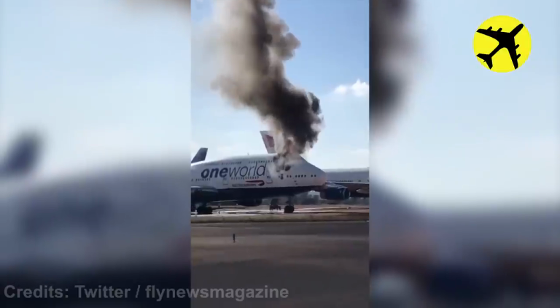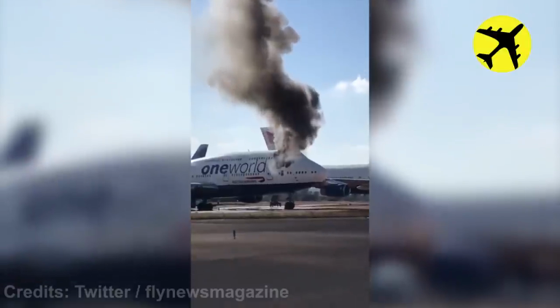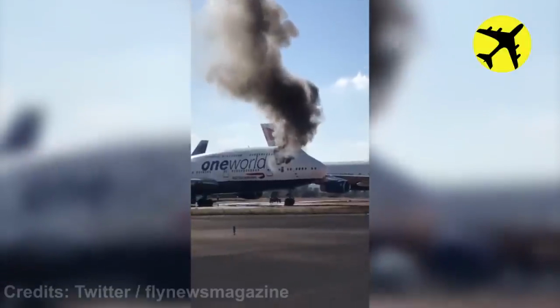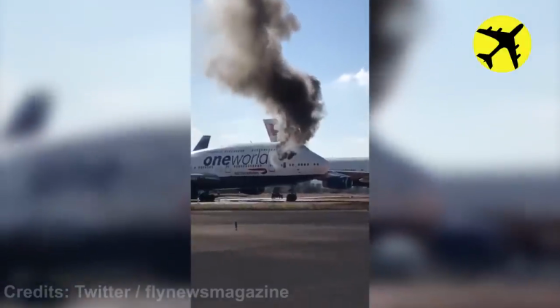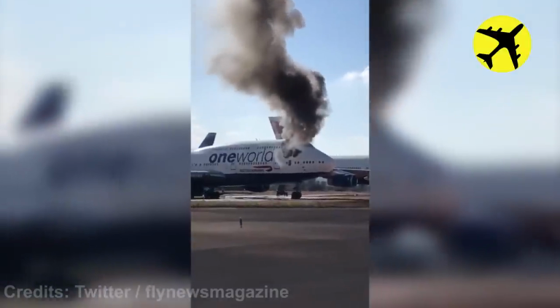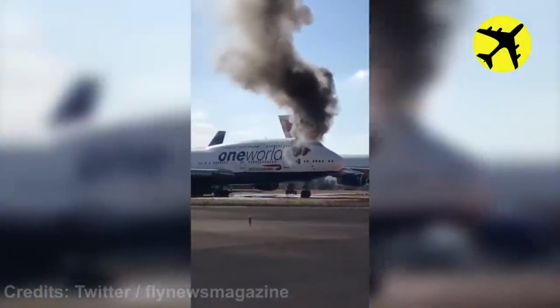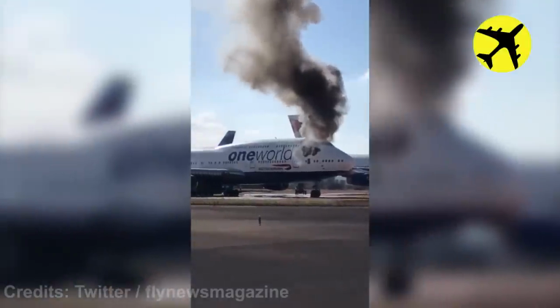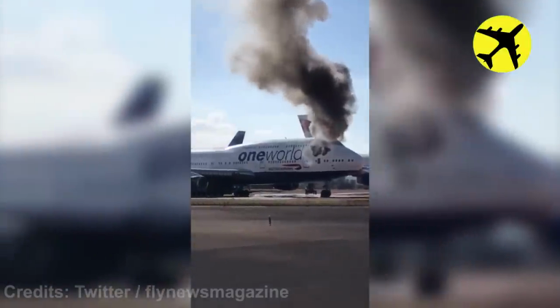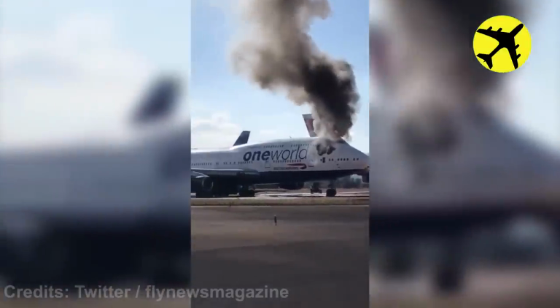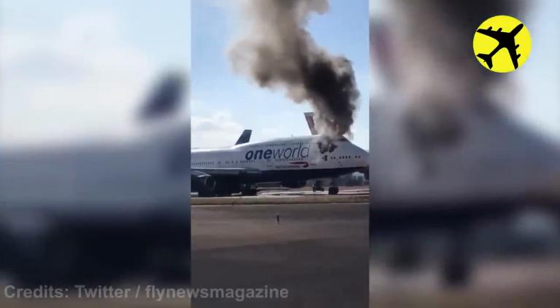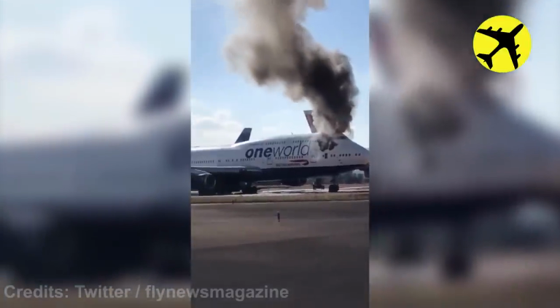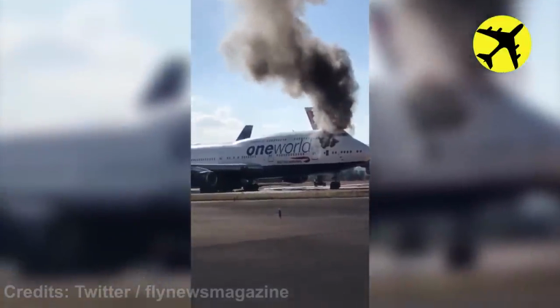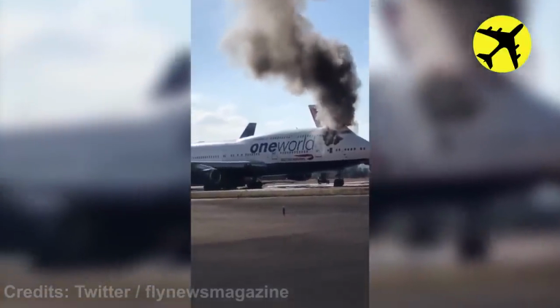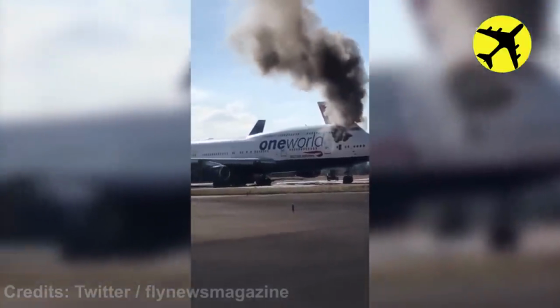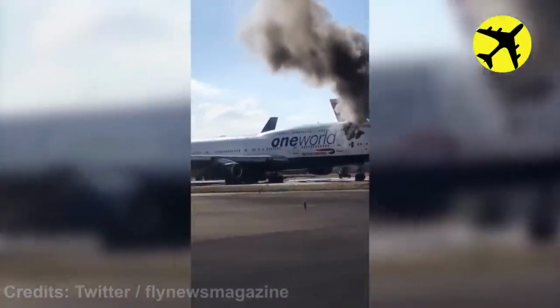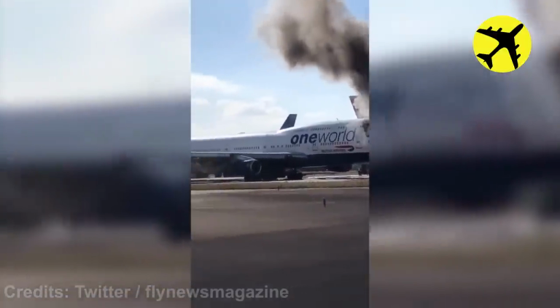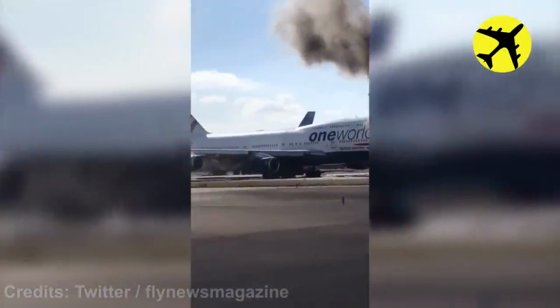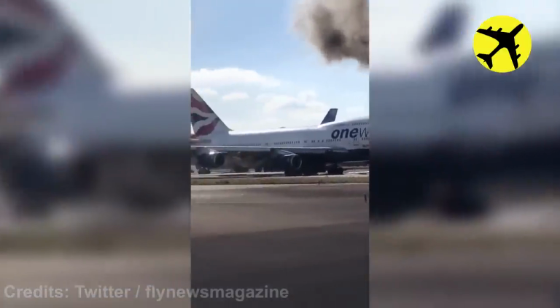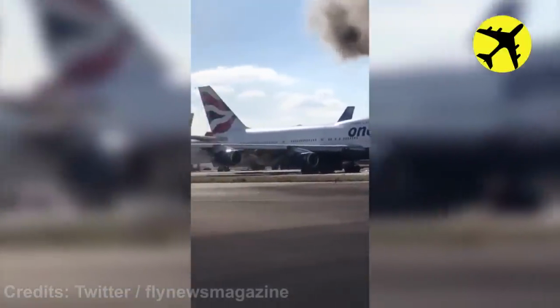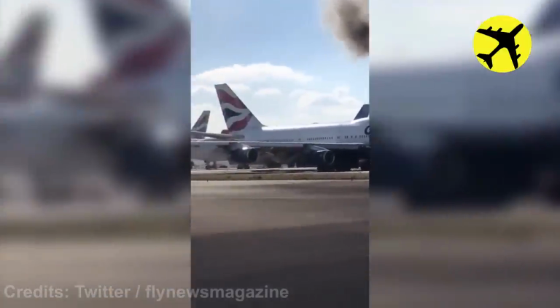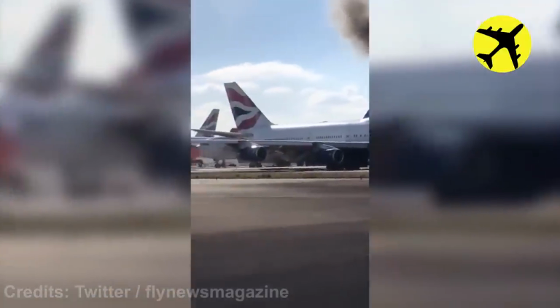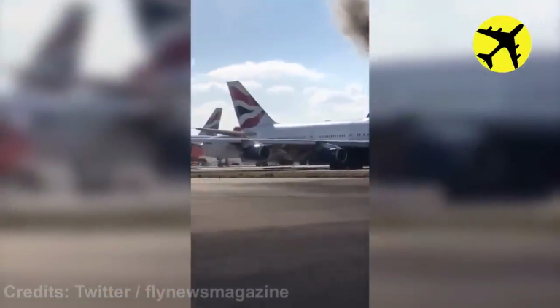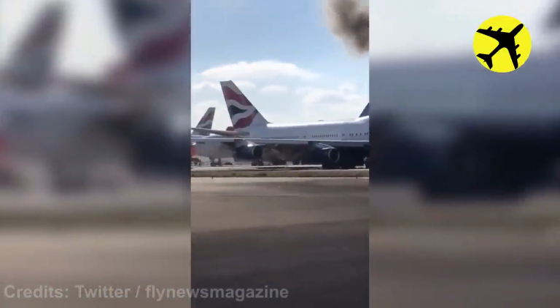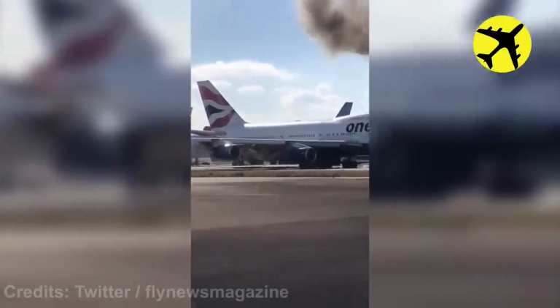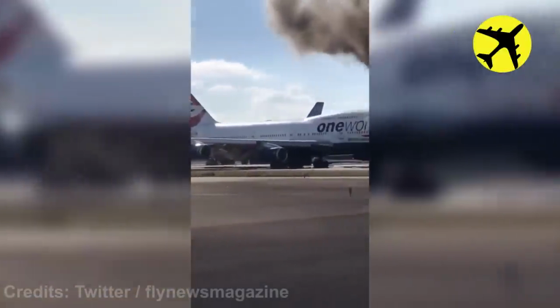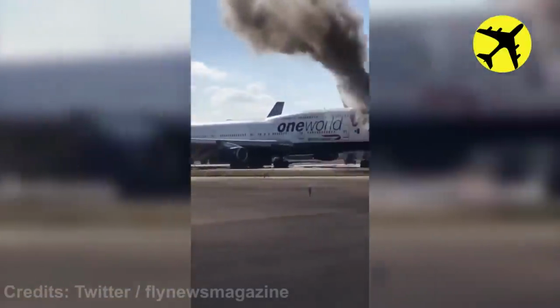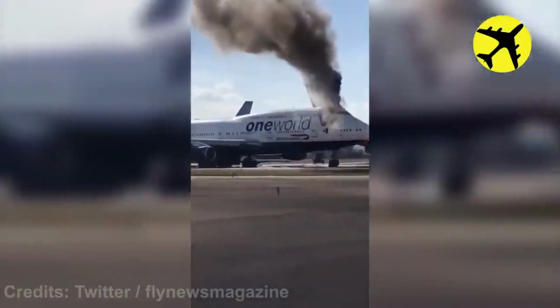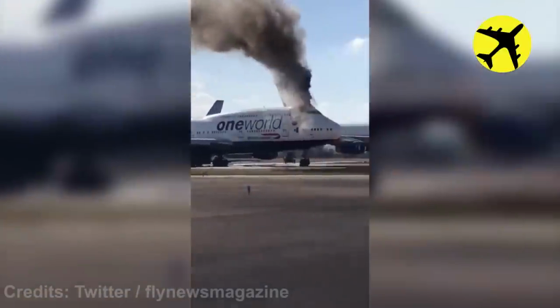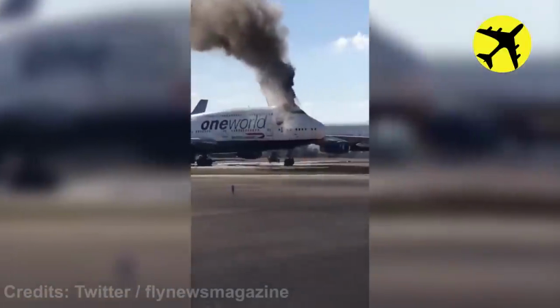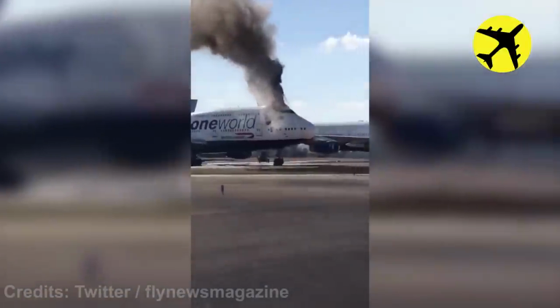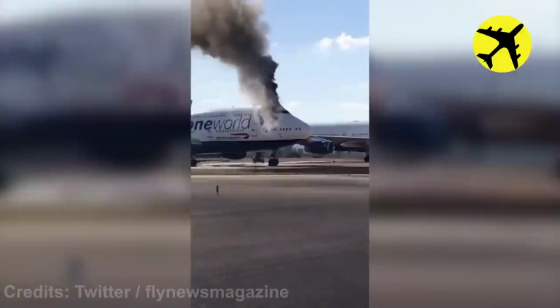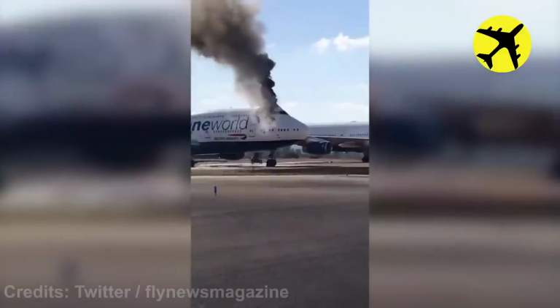A Boeing 747 caught fire on the runway. Luckily, there were no people inside the plane.